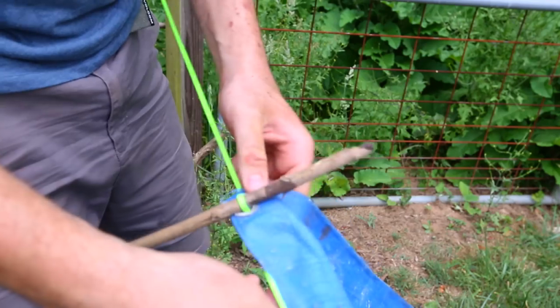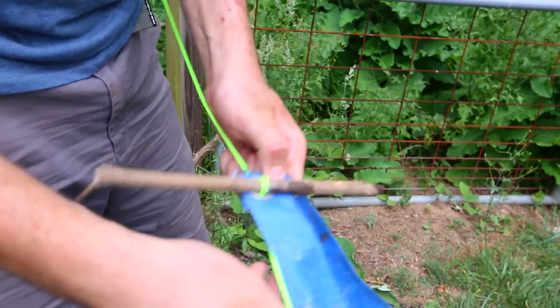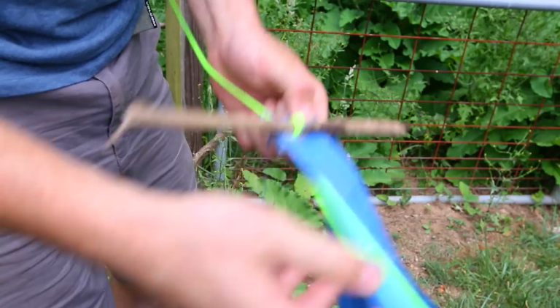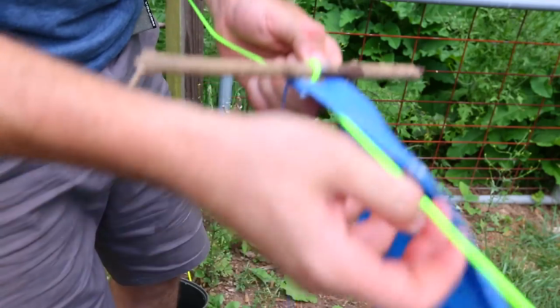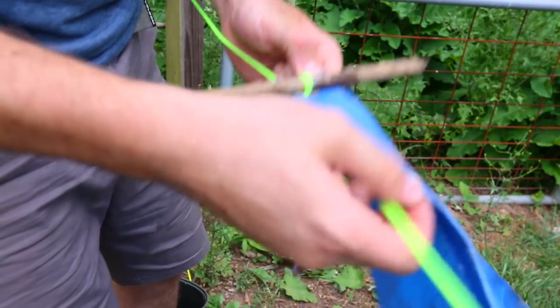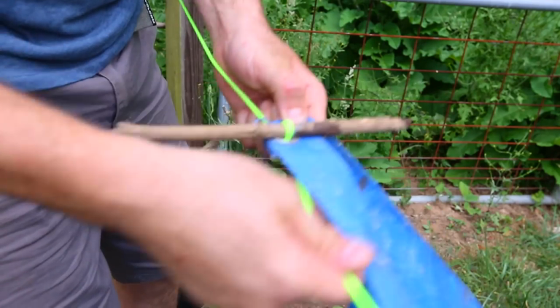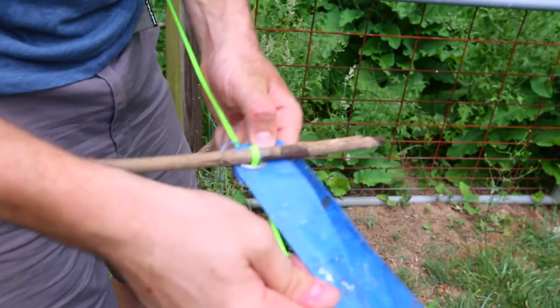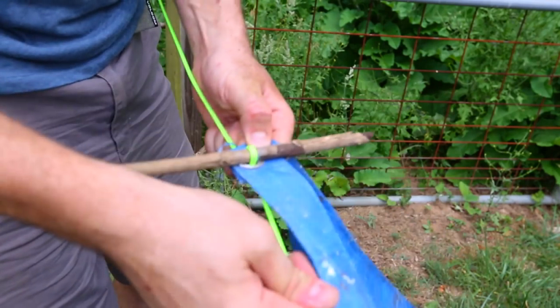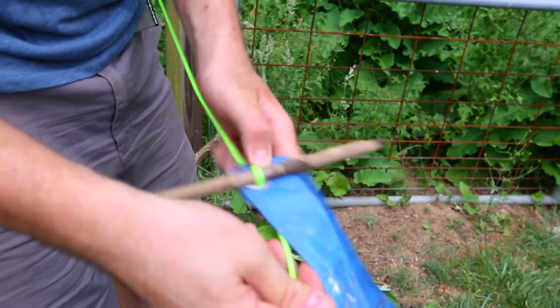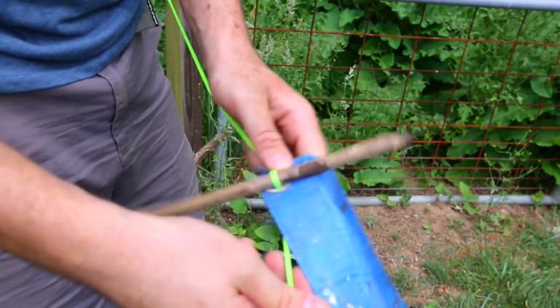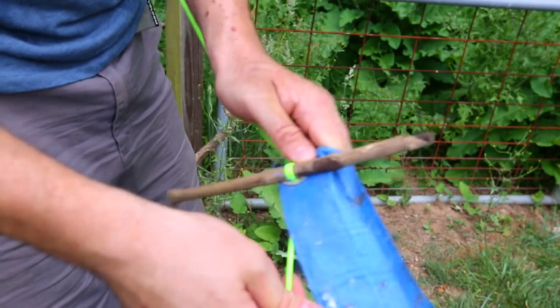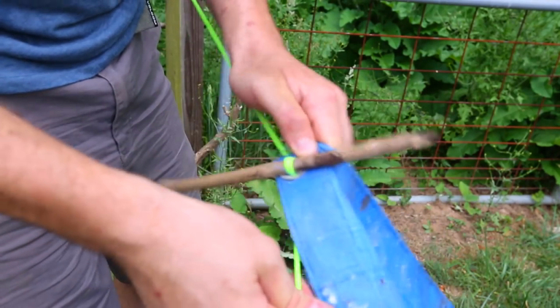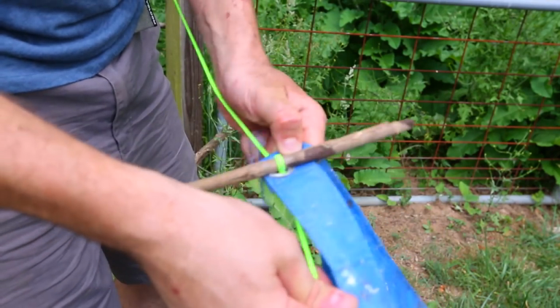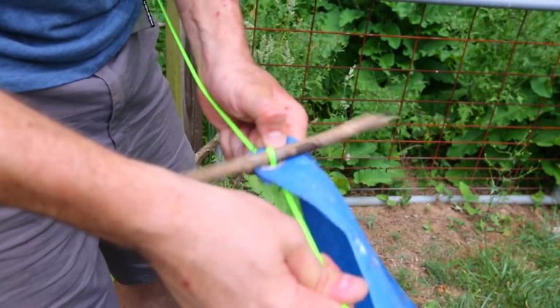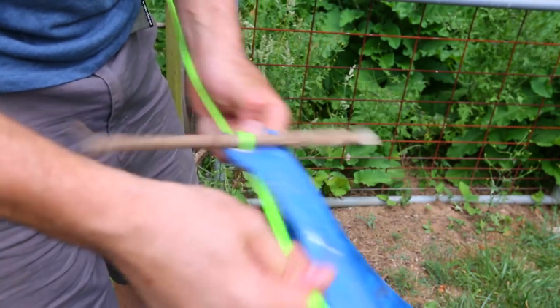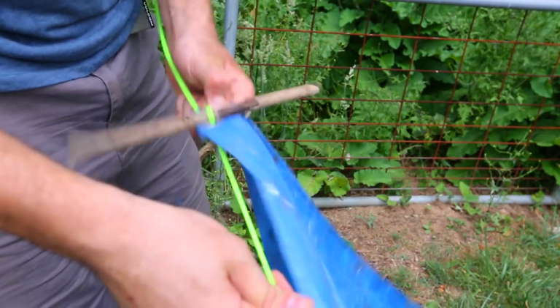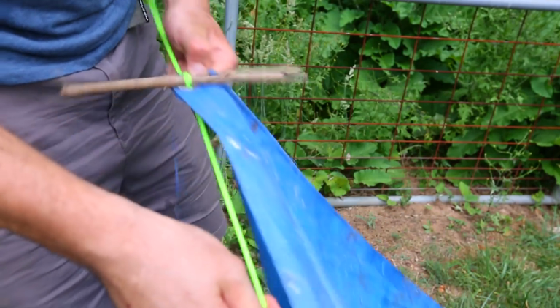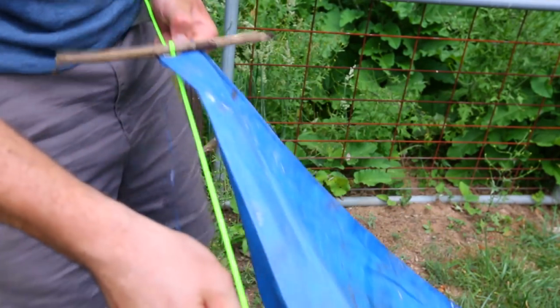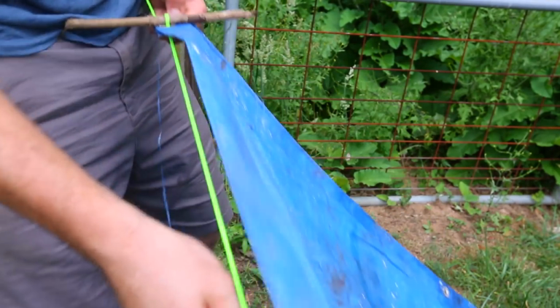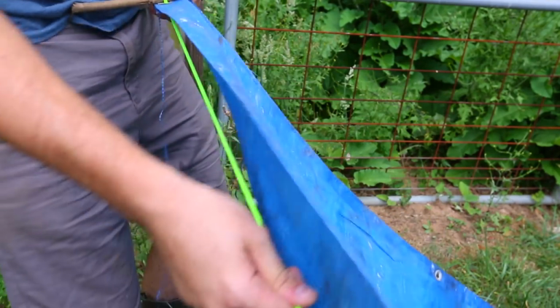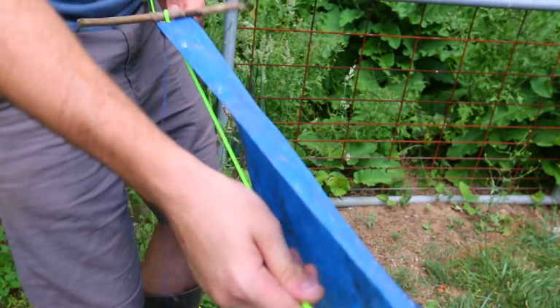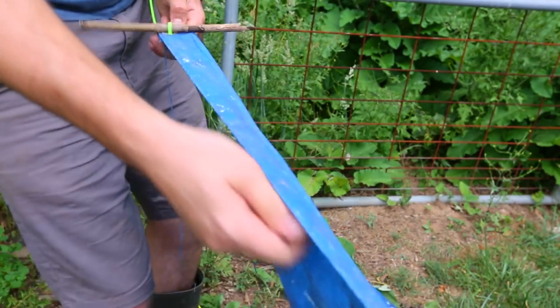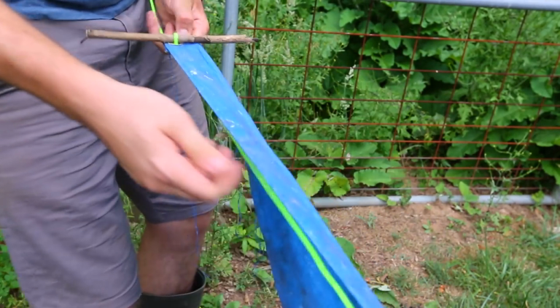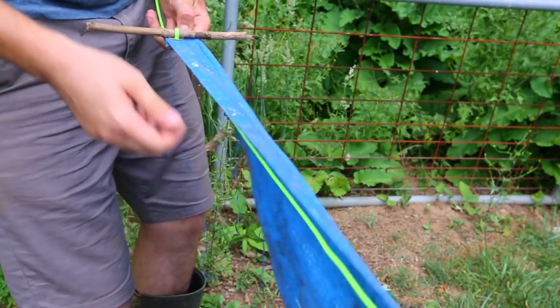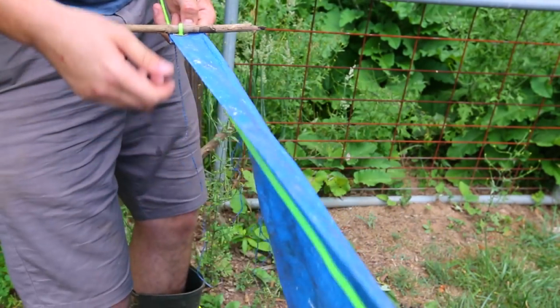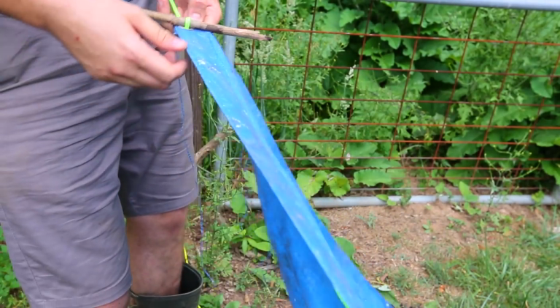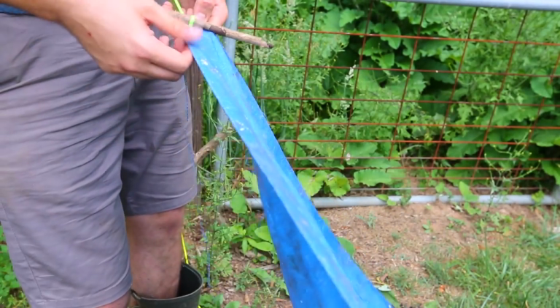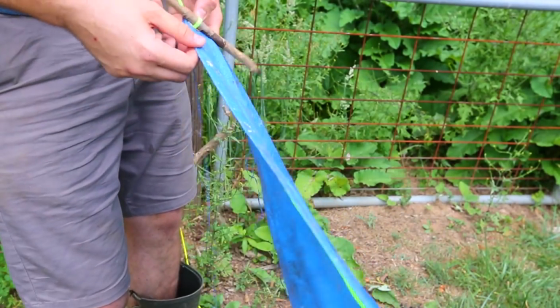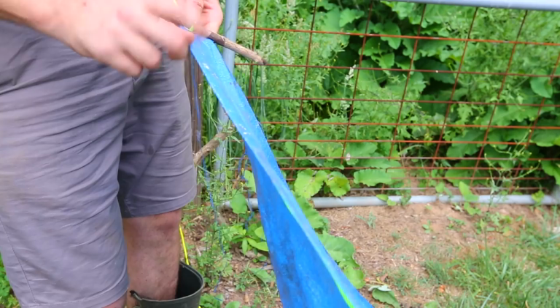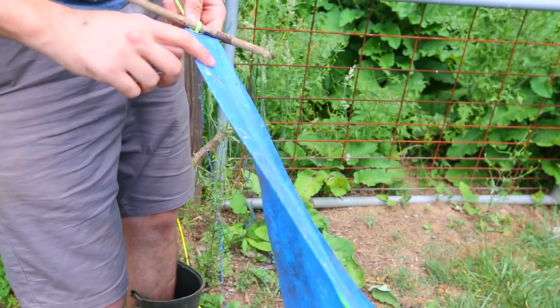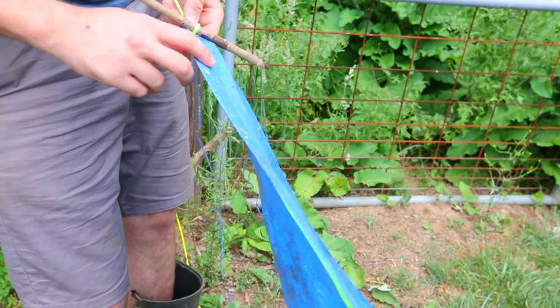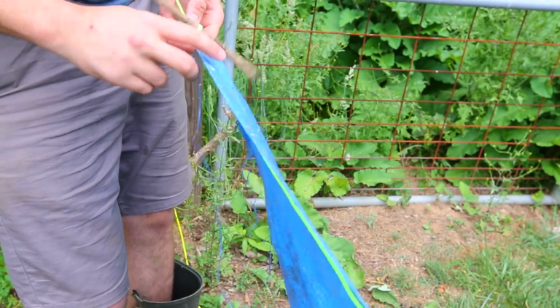You see how it's loose right now? And if I pull it on this side — boom! The tarp is tight.